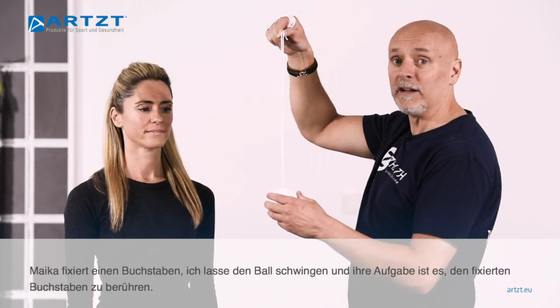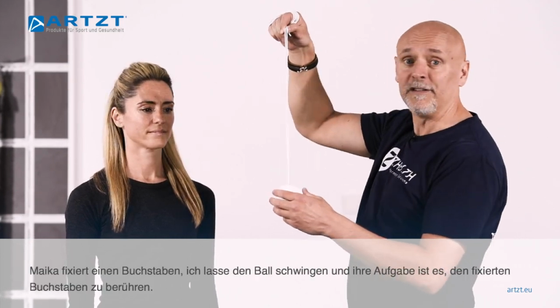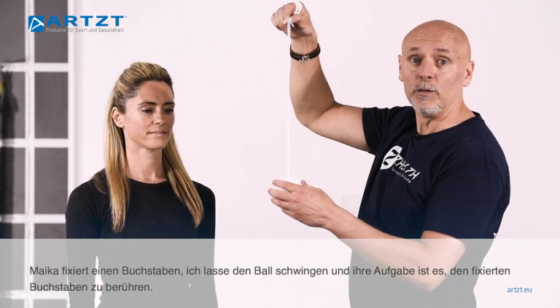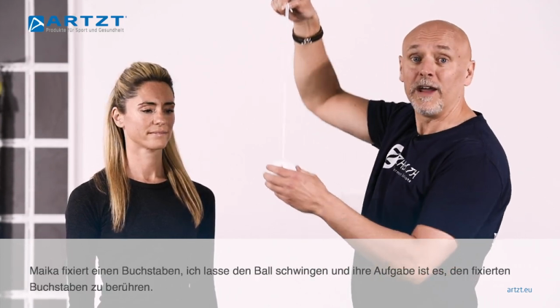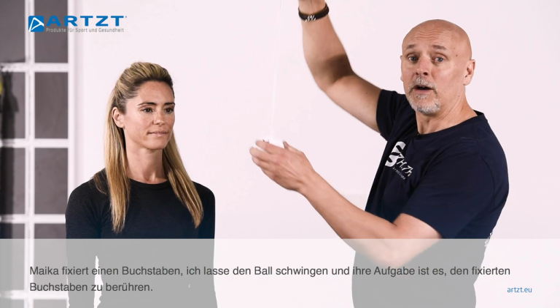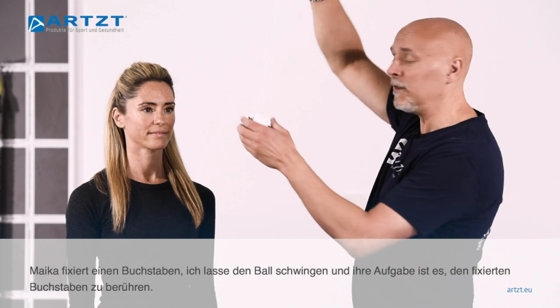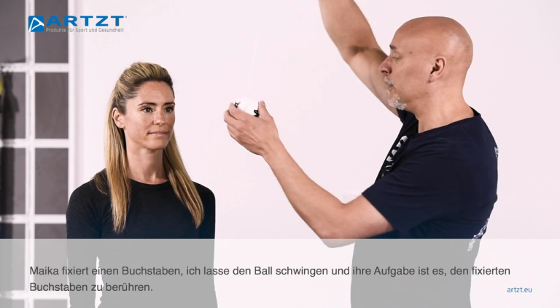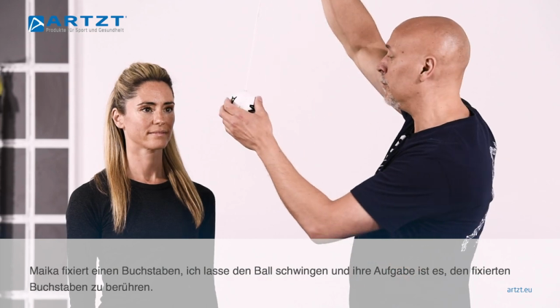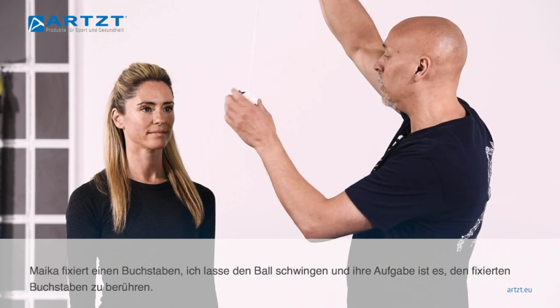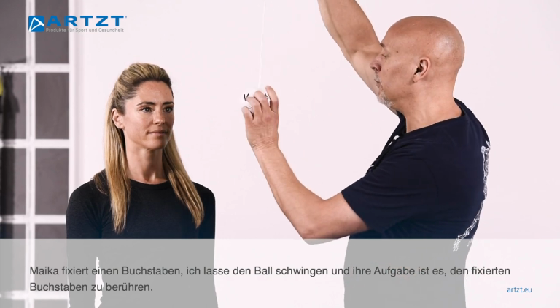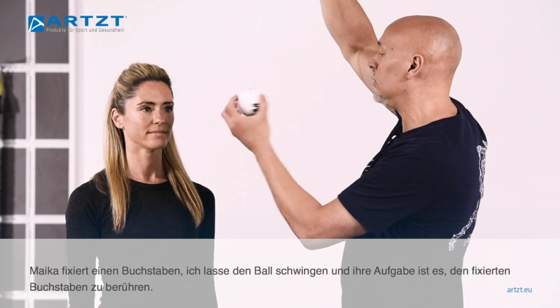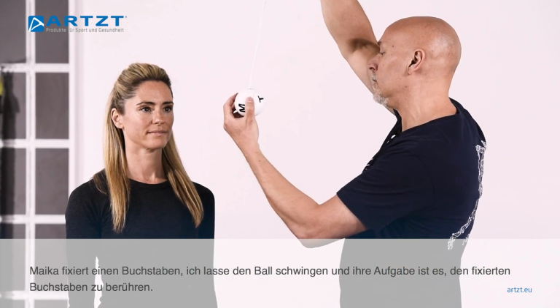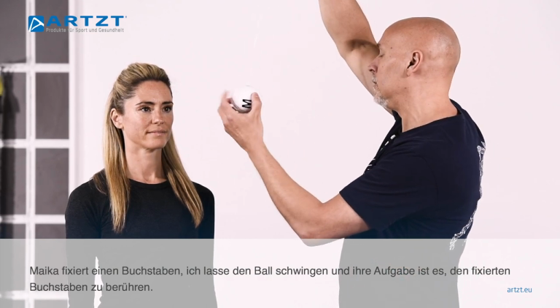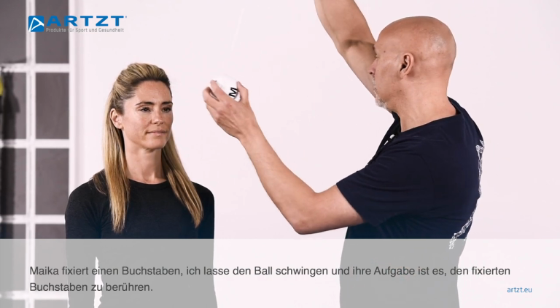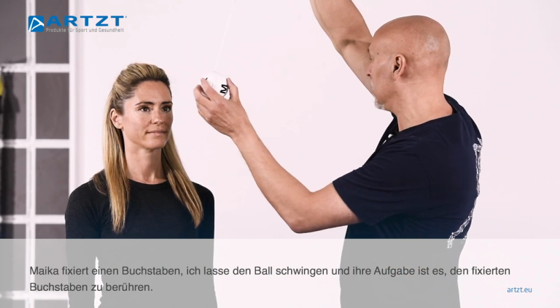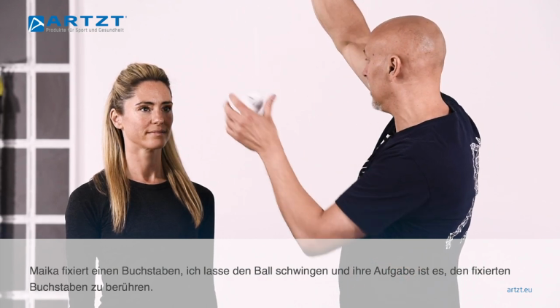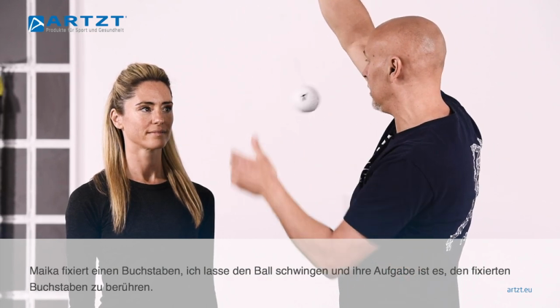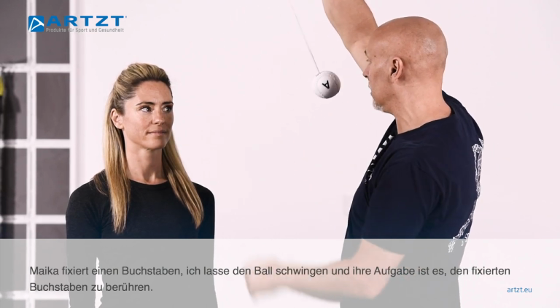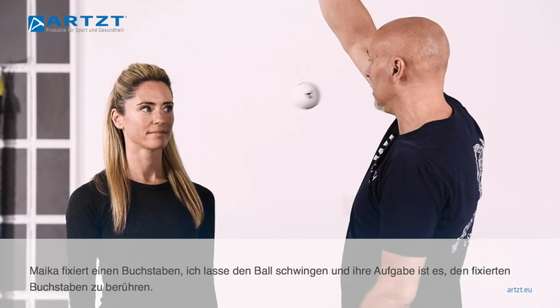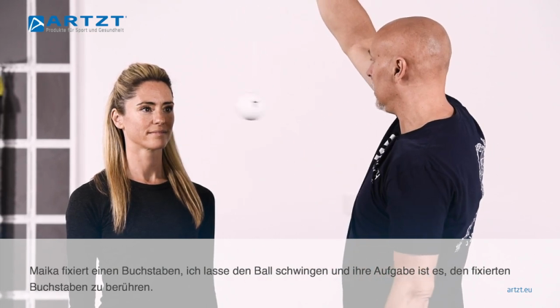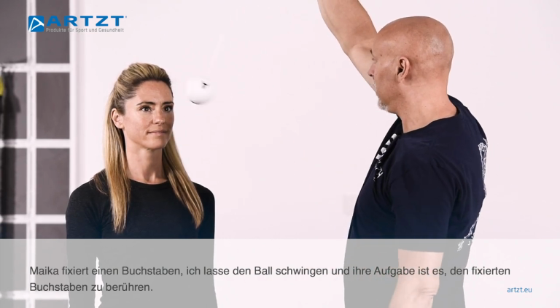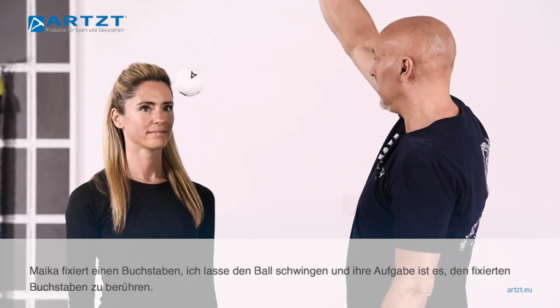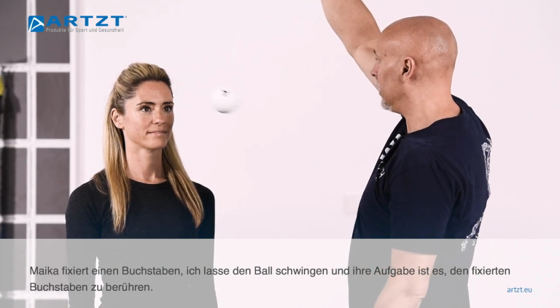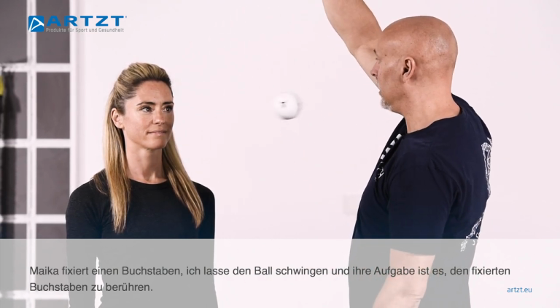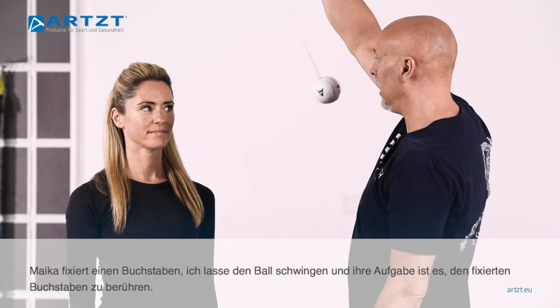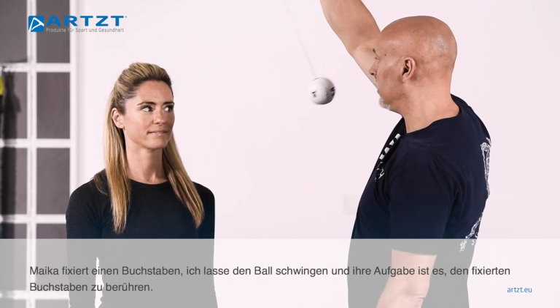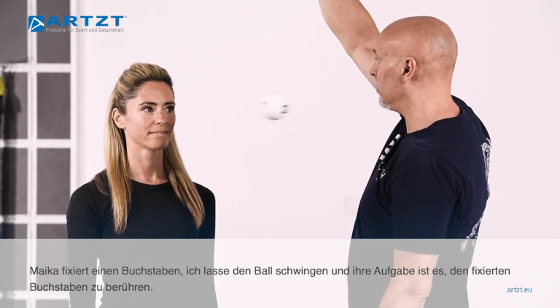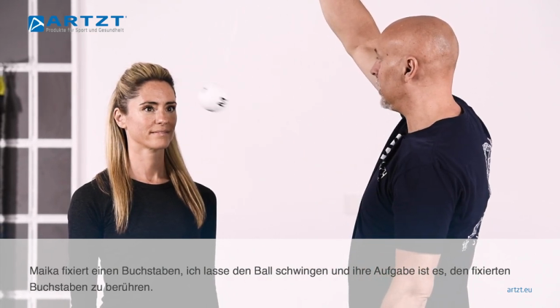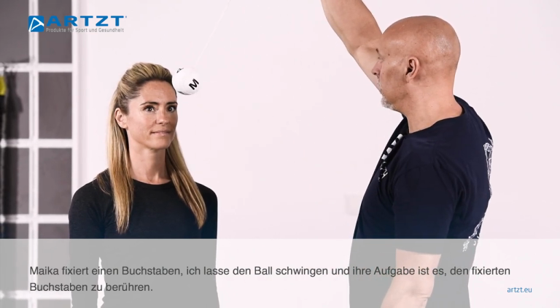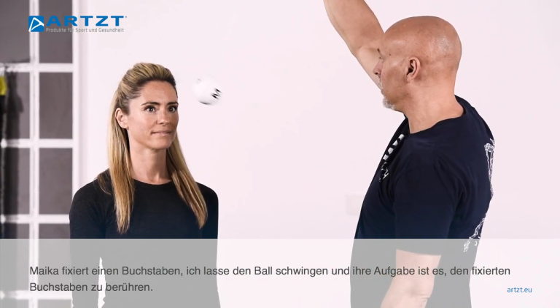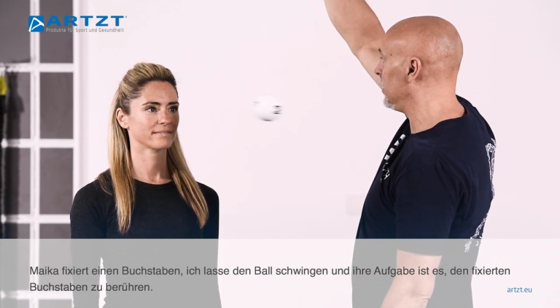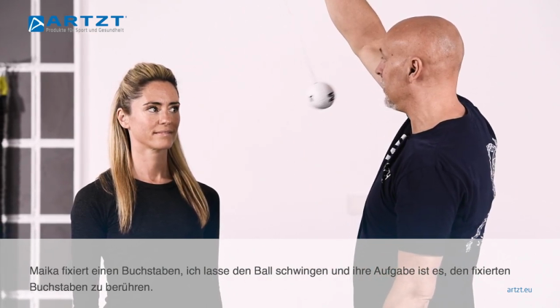Now I'm going to start the ball in motion — pick a letter — and just reach out and touch it.